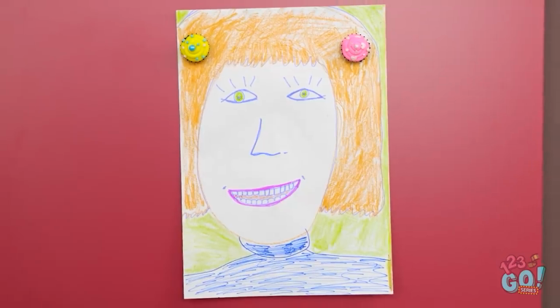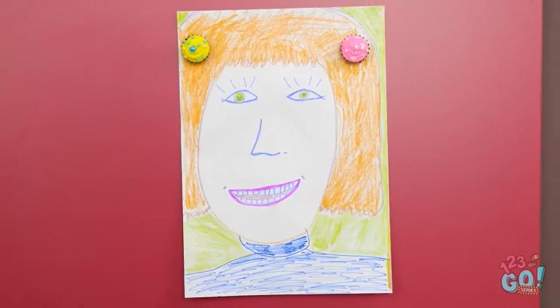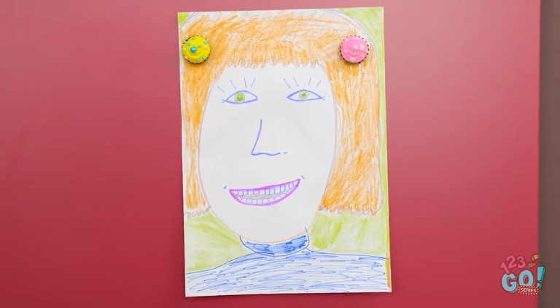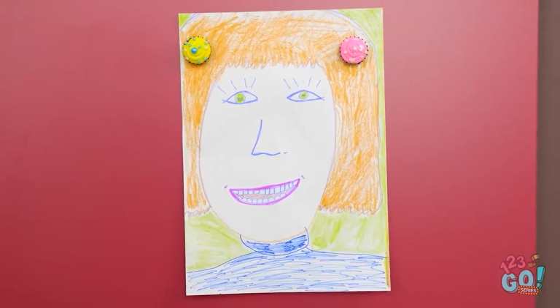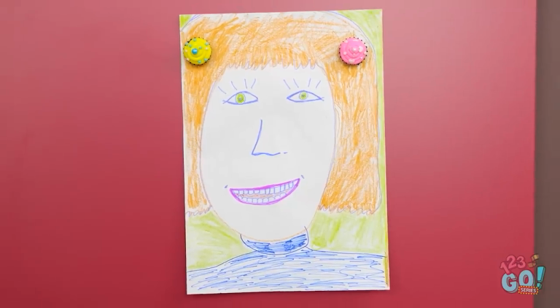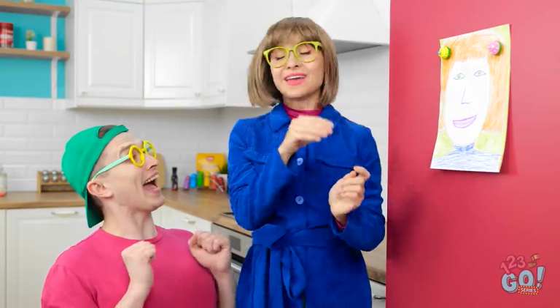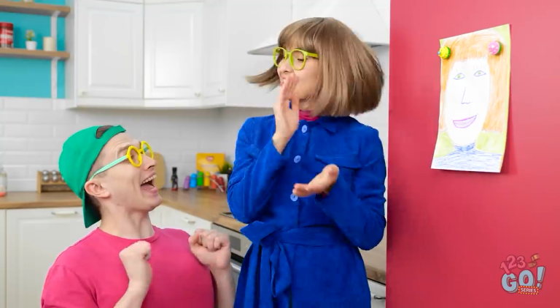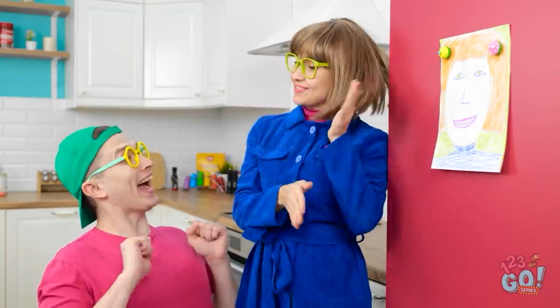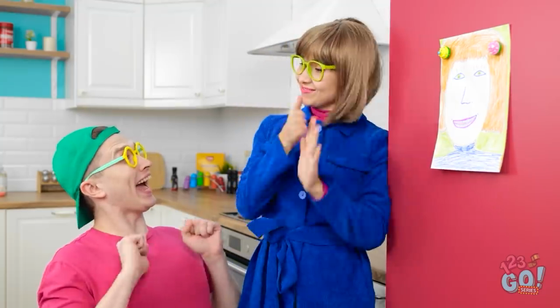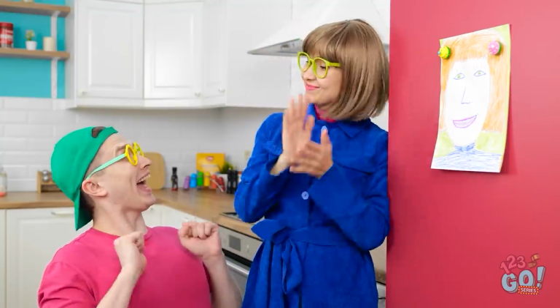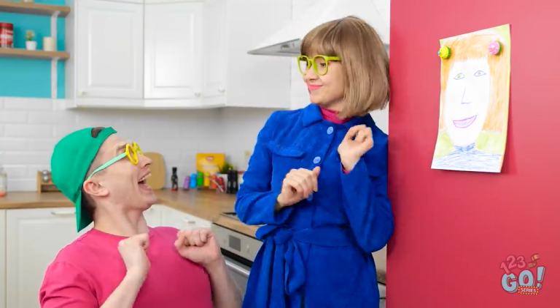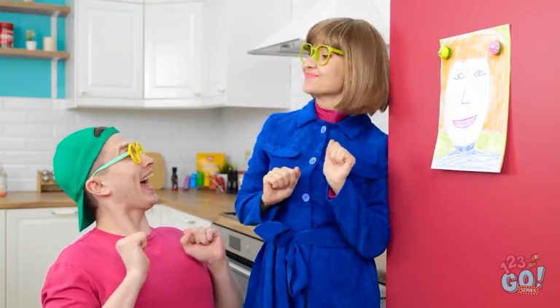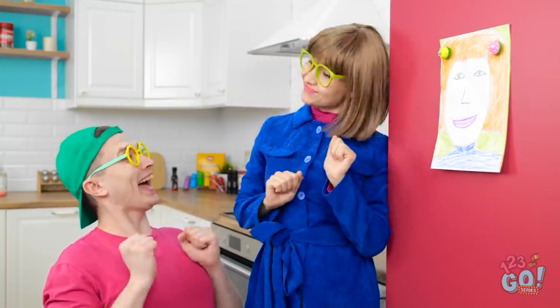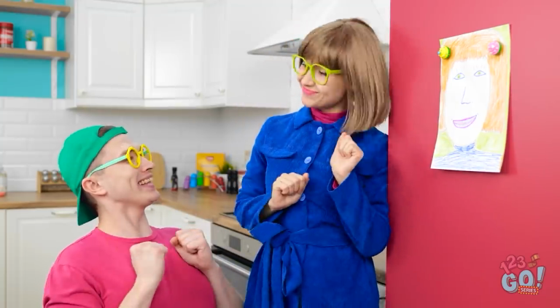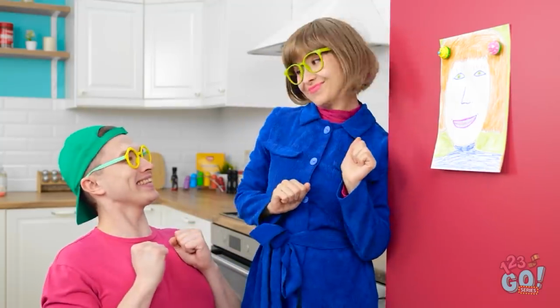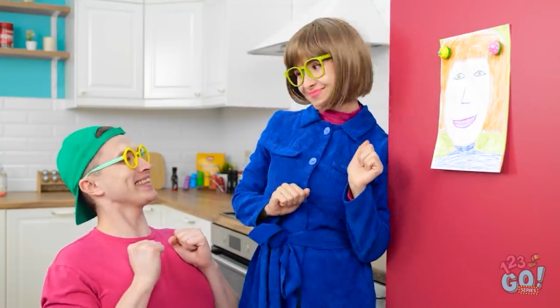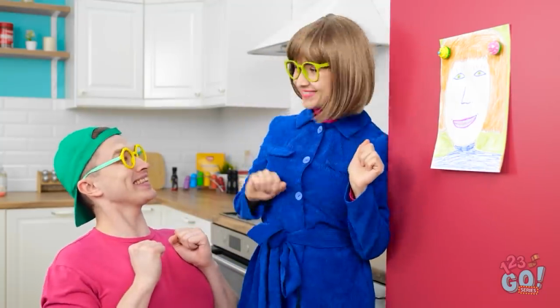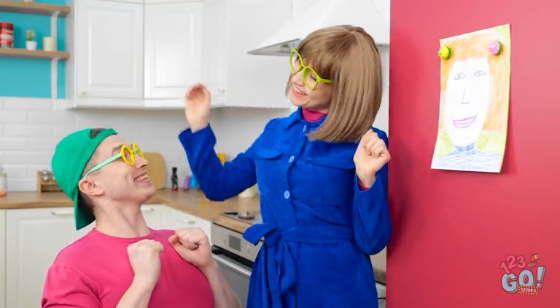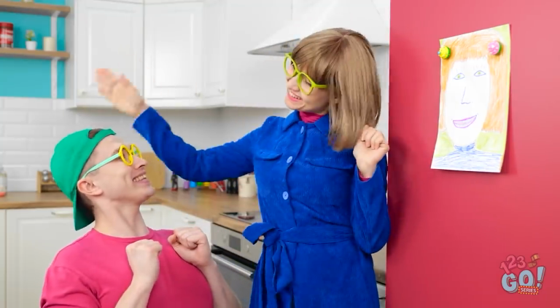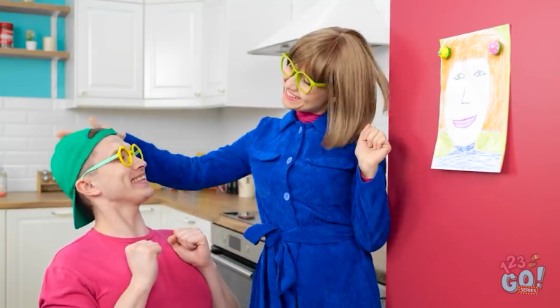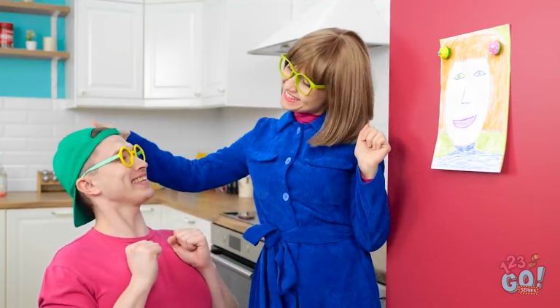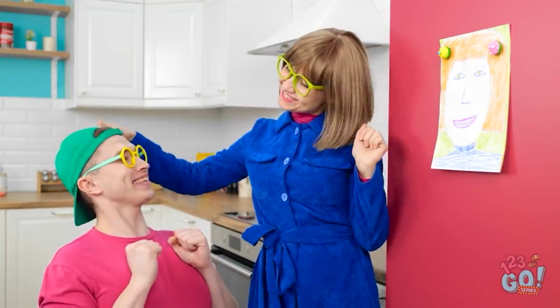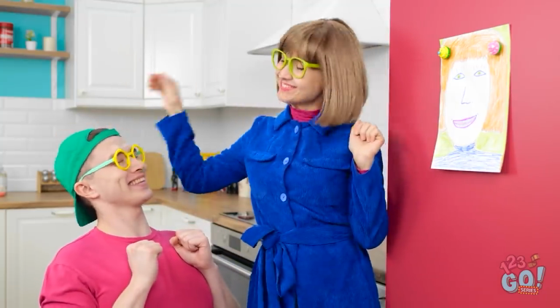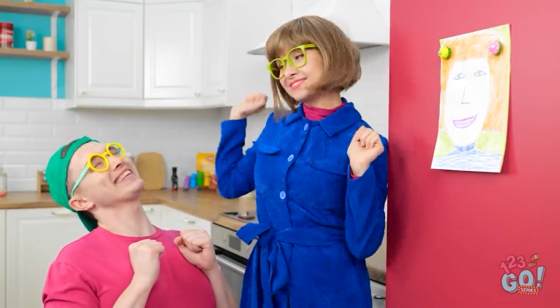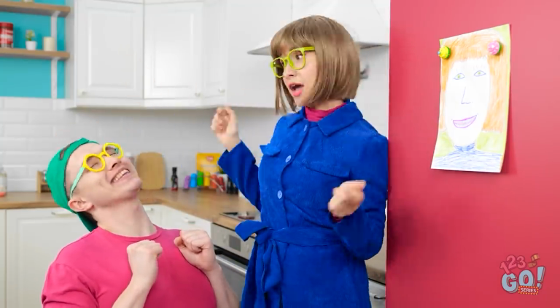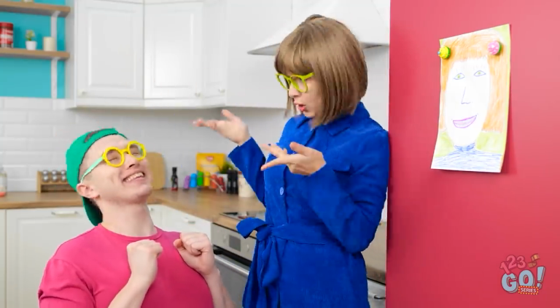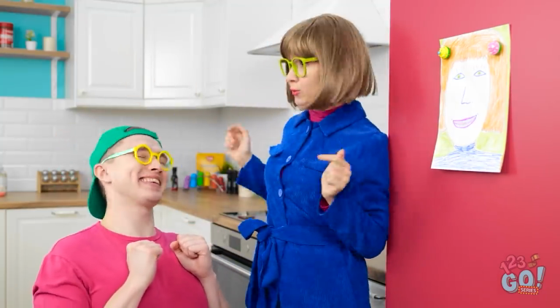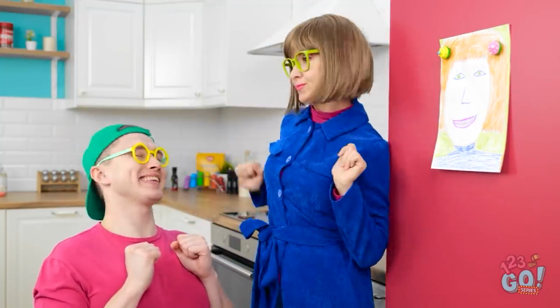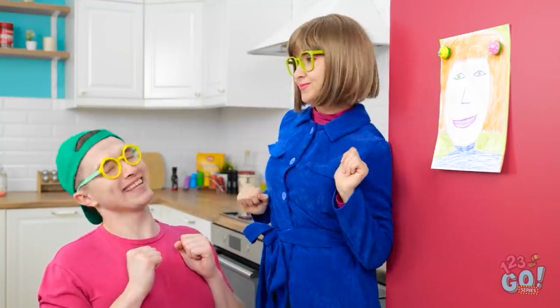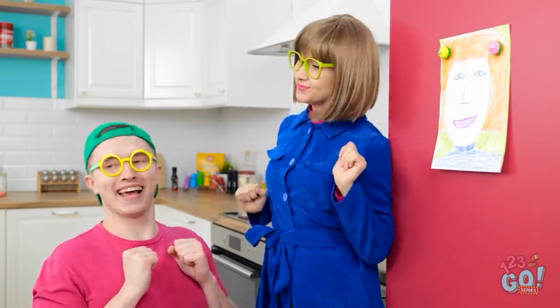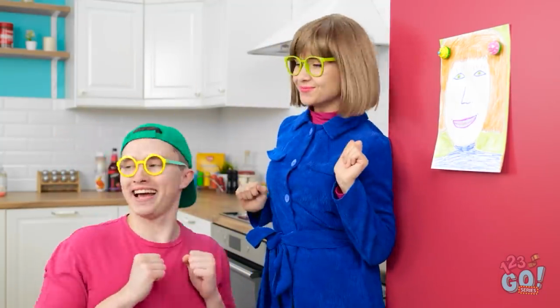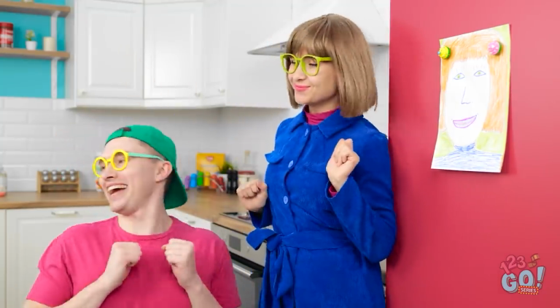Yeah! Thanks, Mommy! No problem, honey. Now let's go create more art.